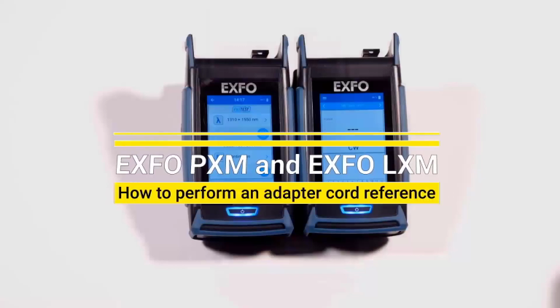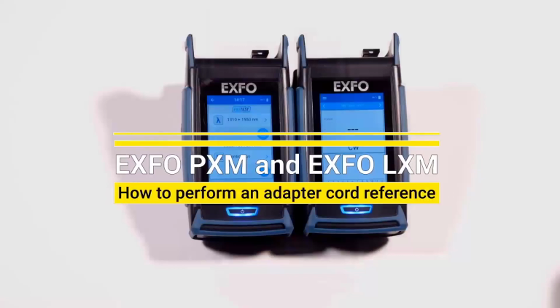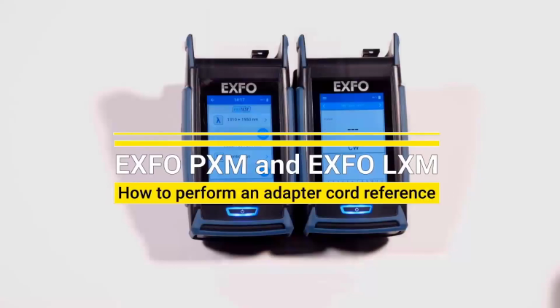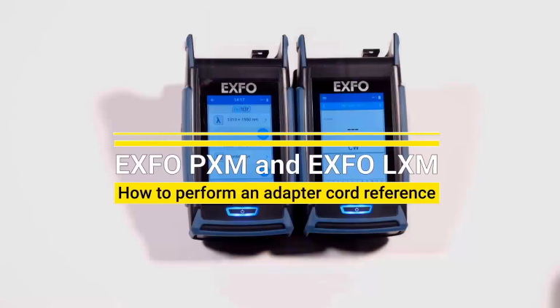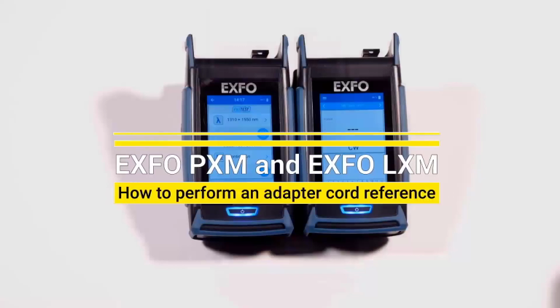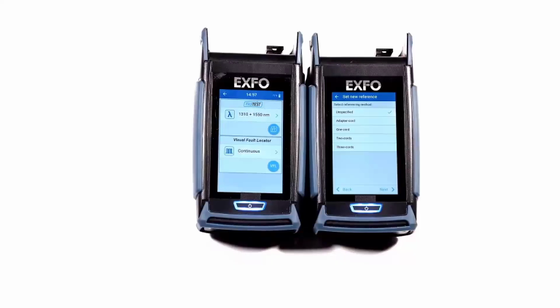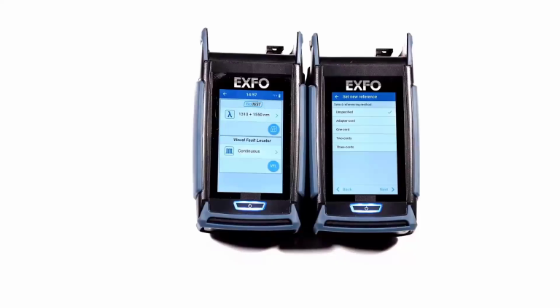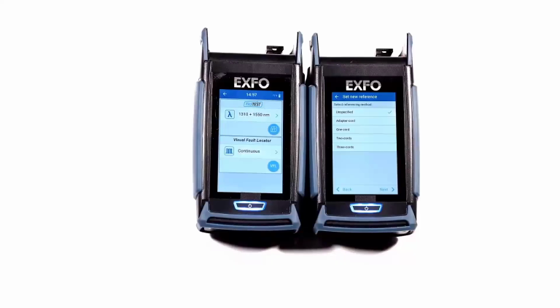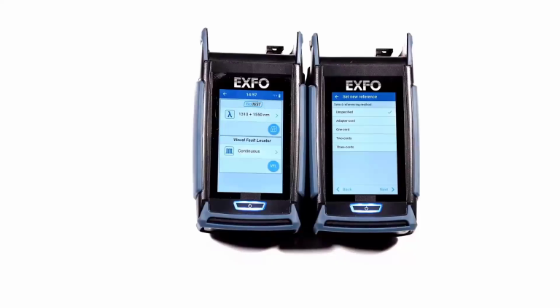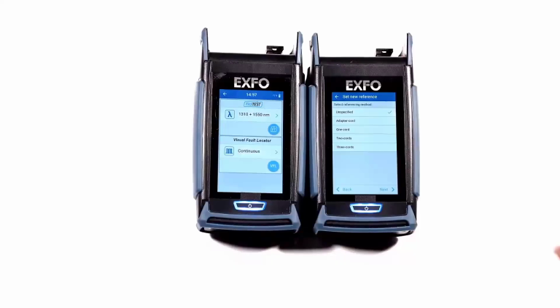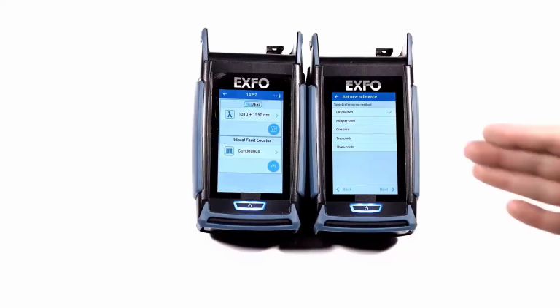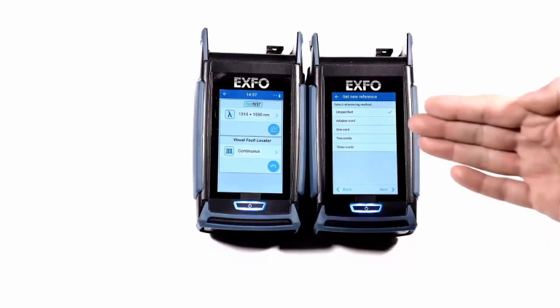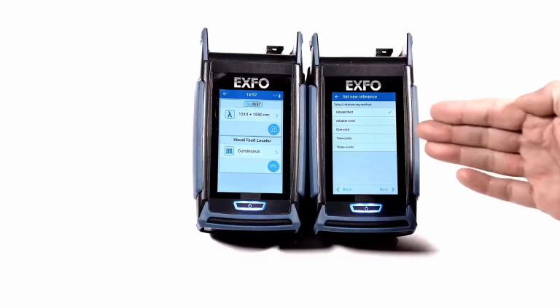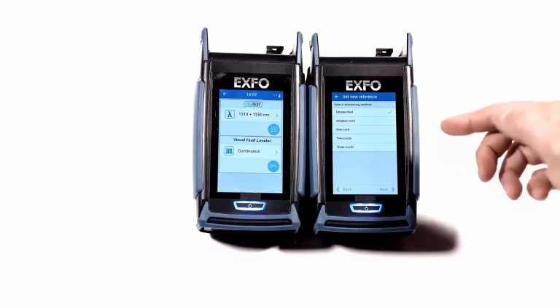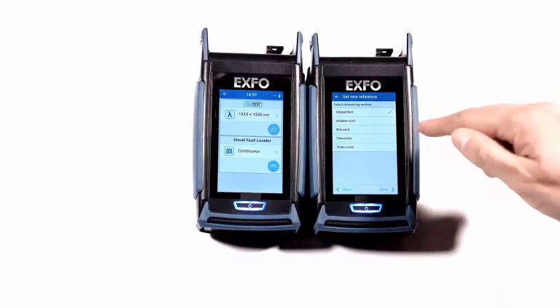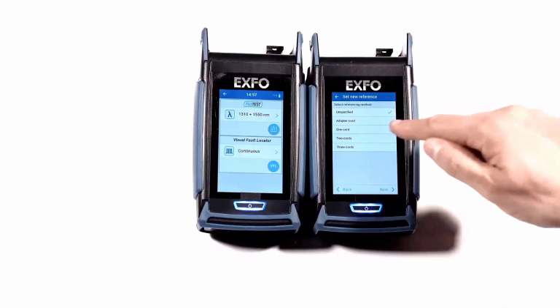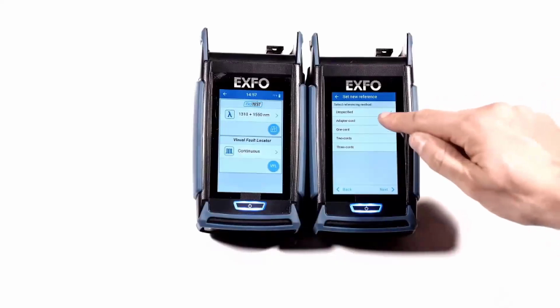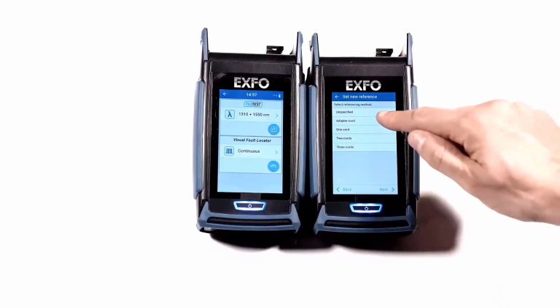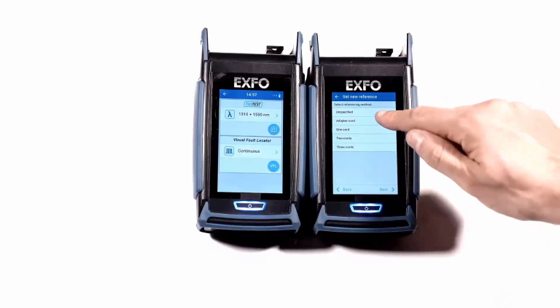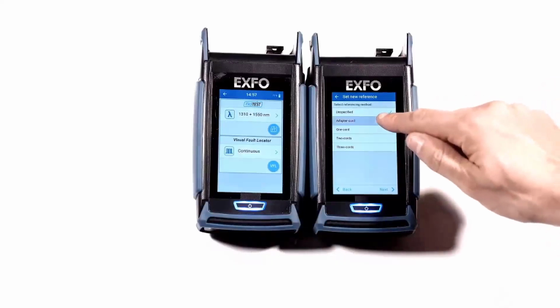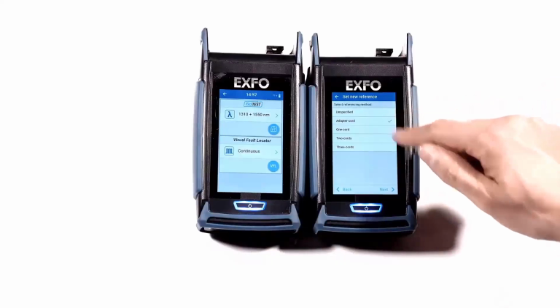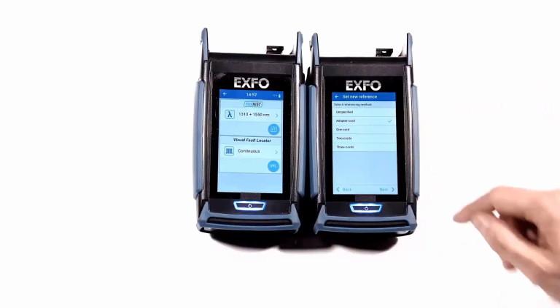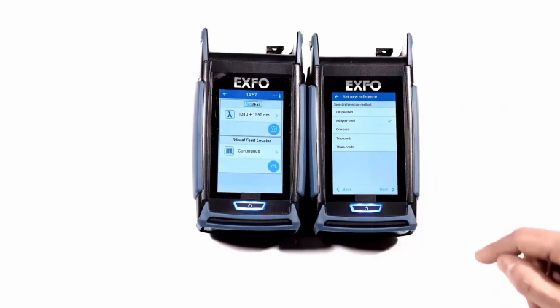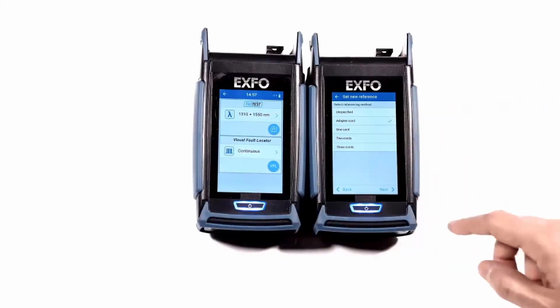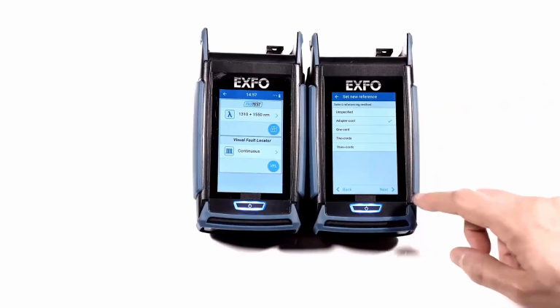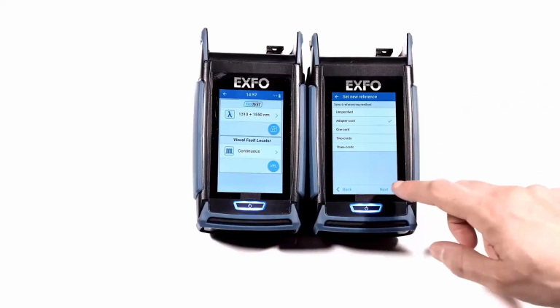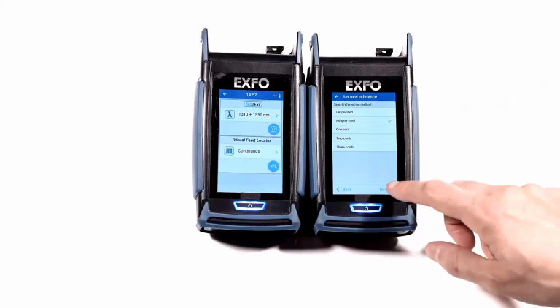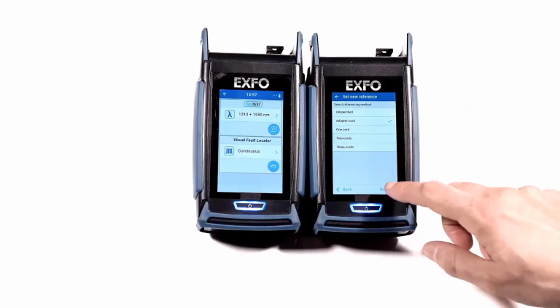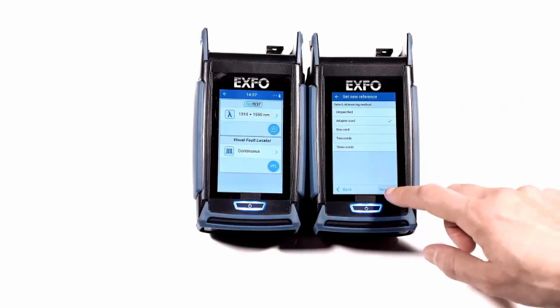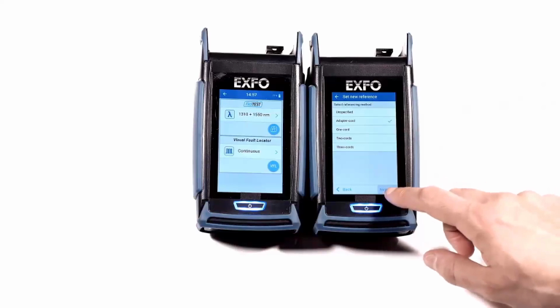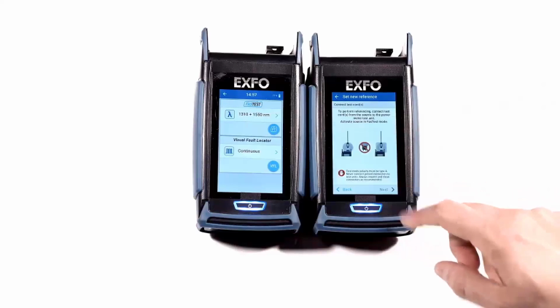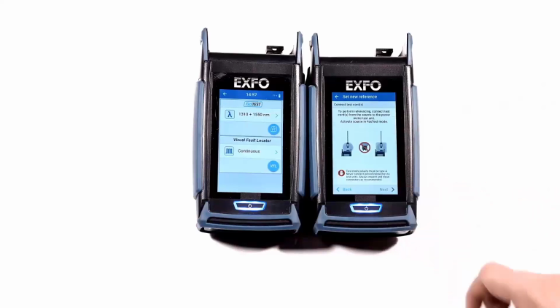To perform the adapter chord reference, select Adapter Chord in the menu and then select Next as highlighted here.